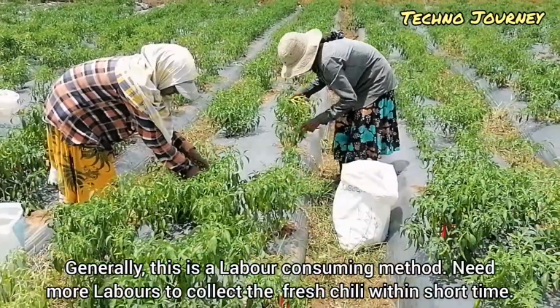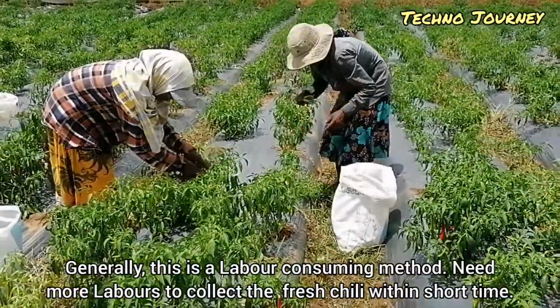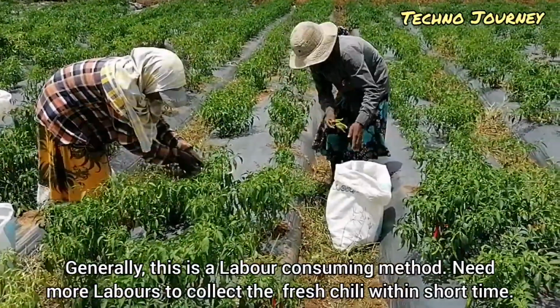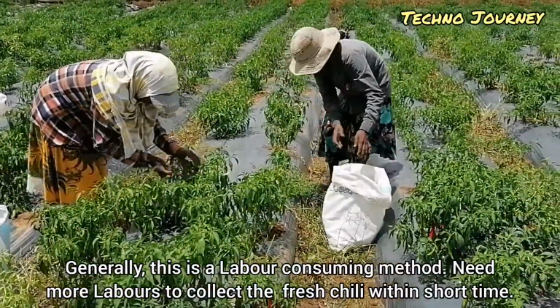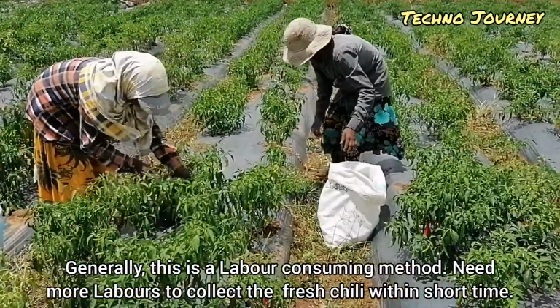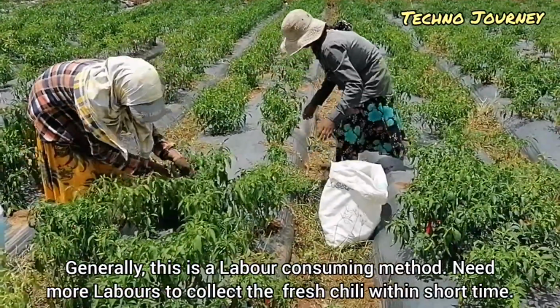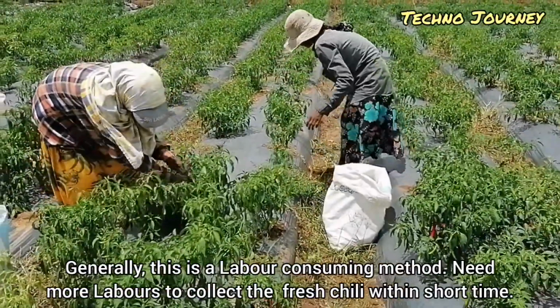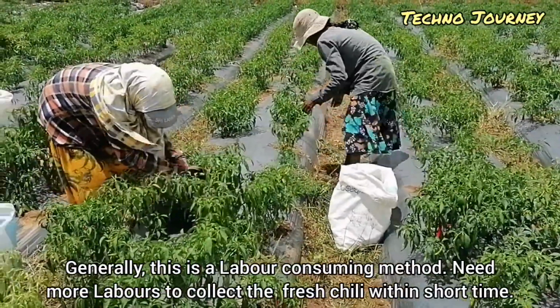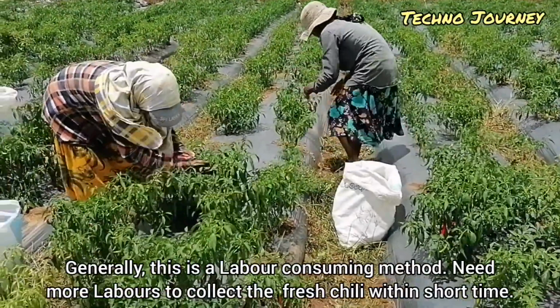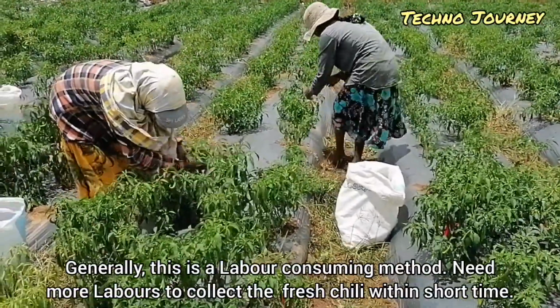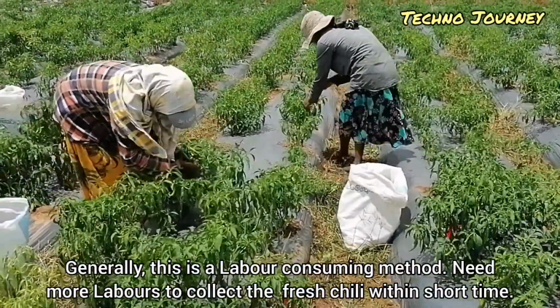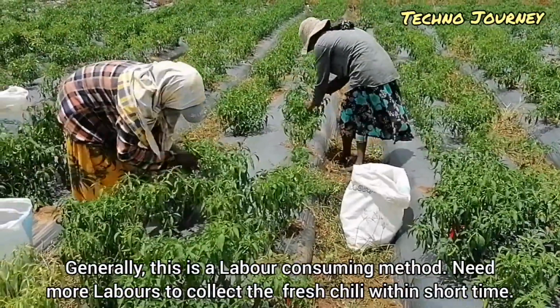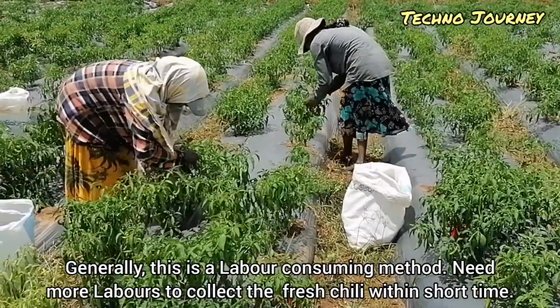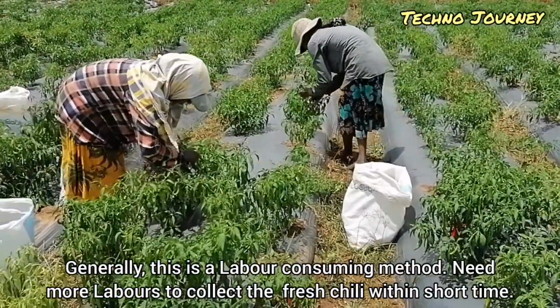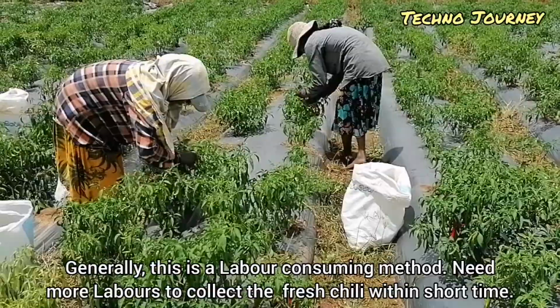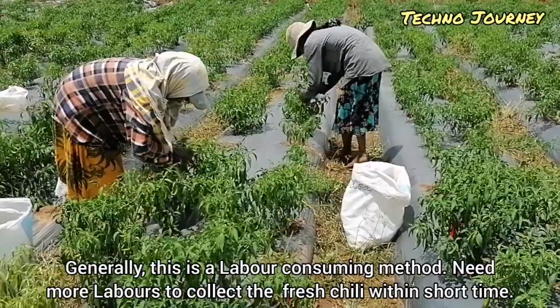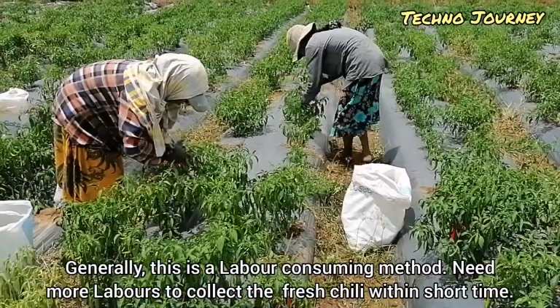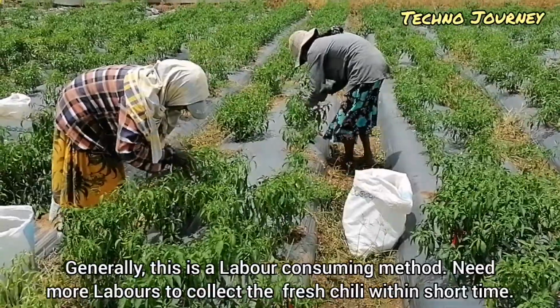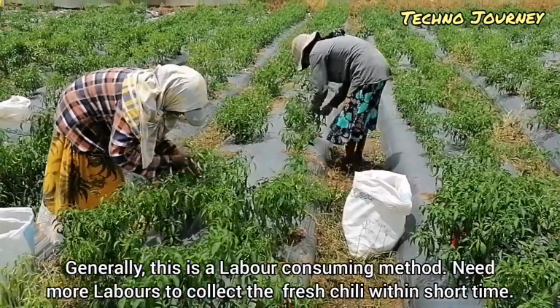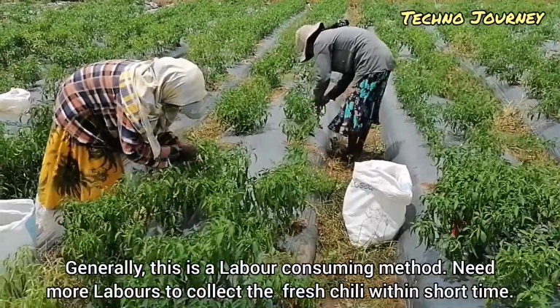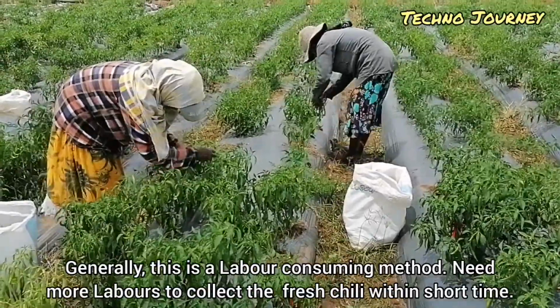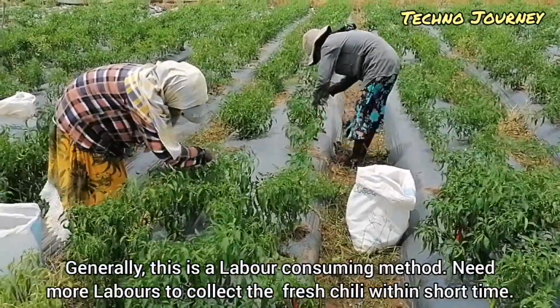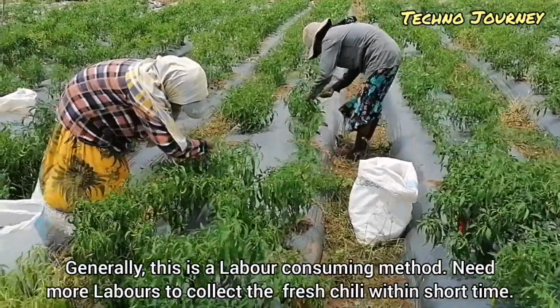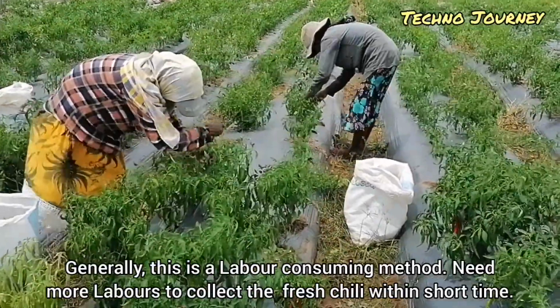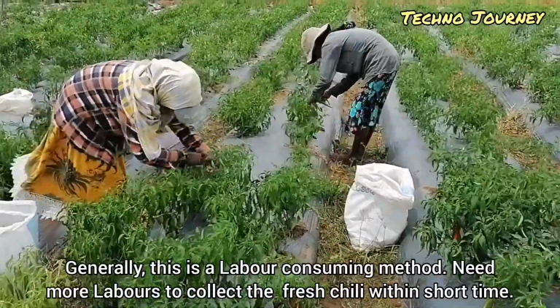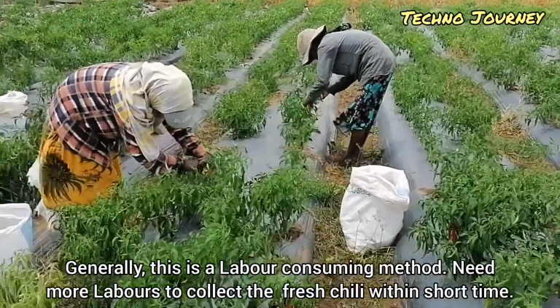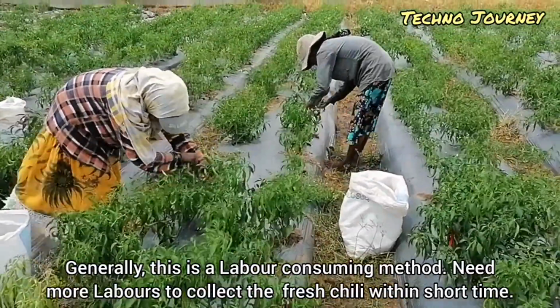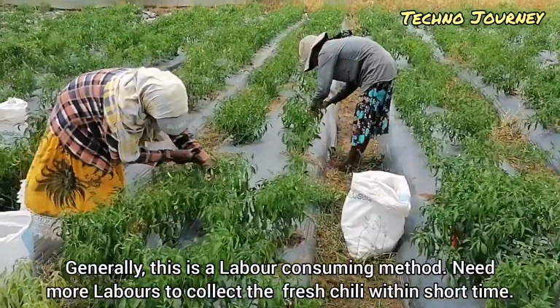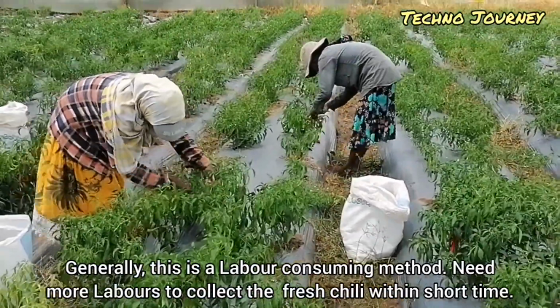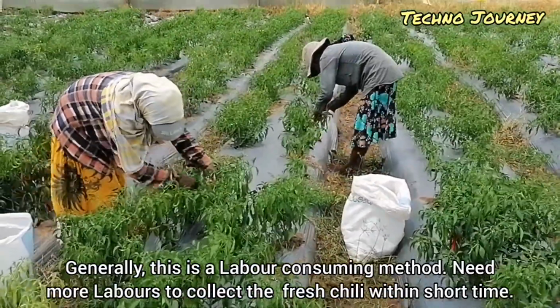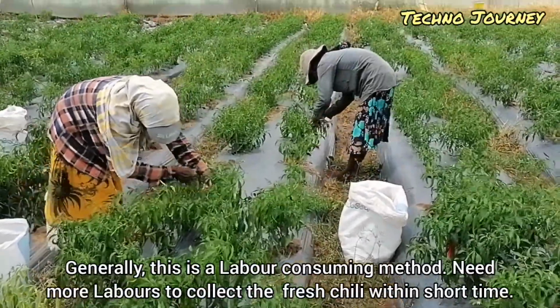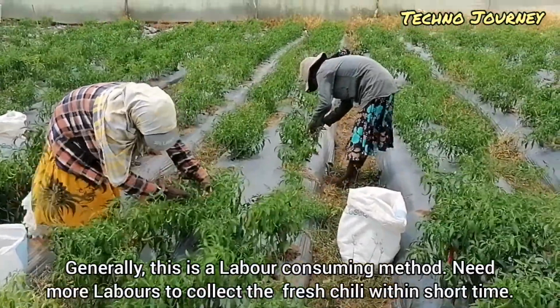Generally, this is a labor-consuming method. More laborers are needed to collect the fresh chili within a short time.